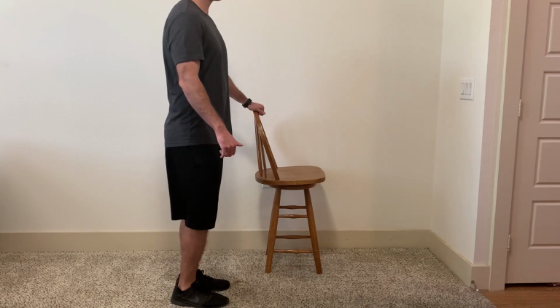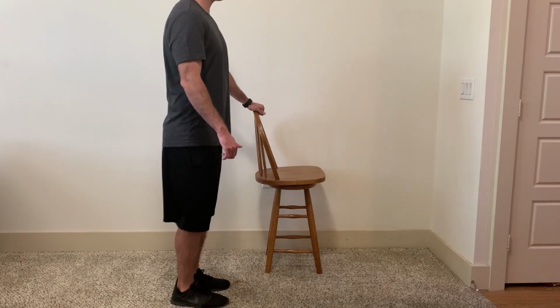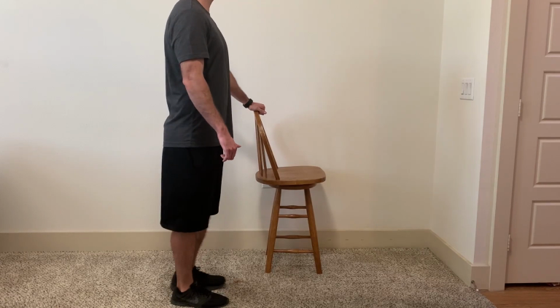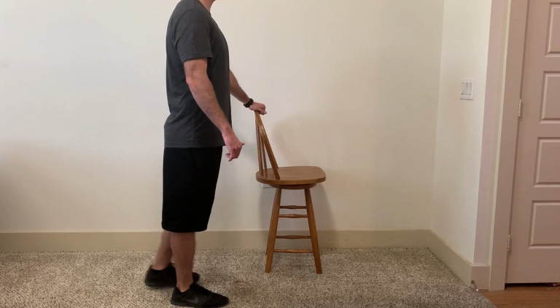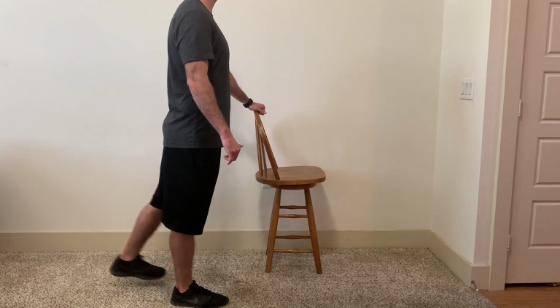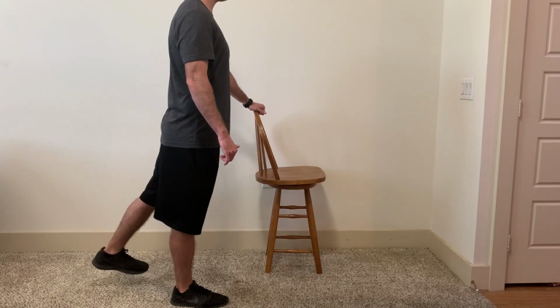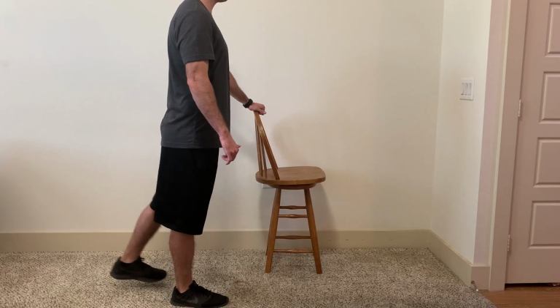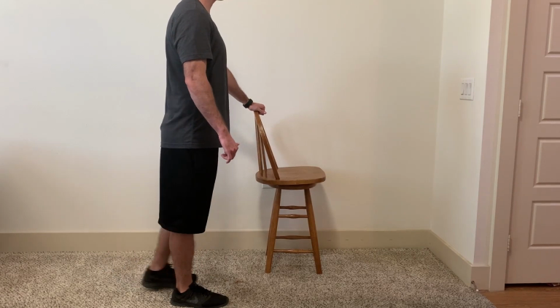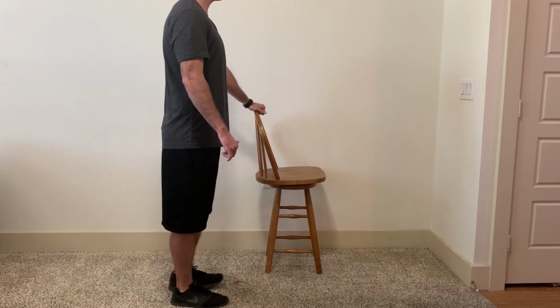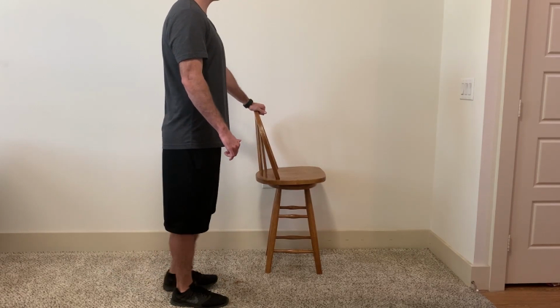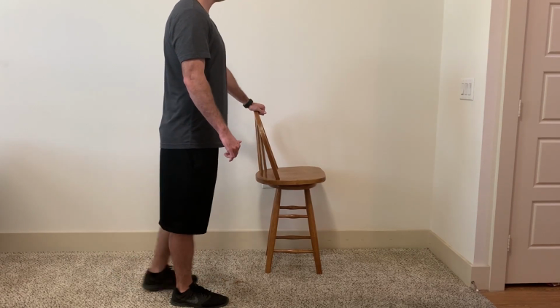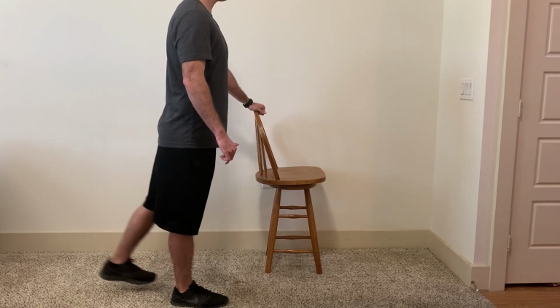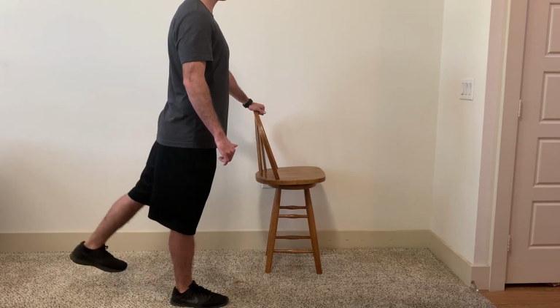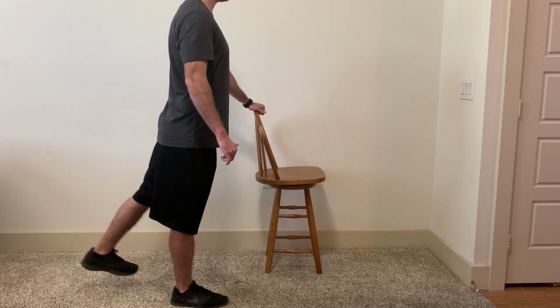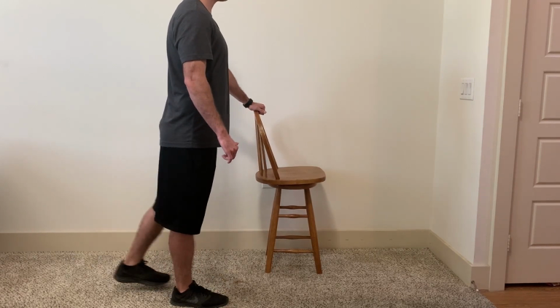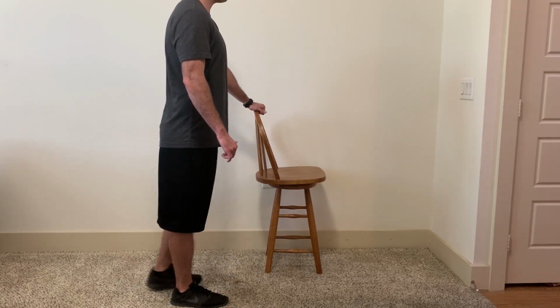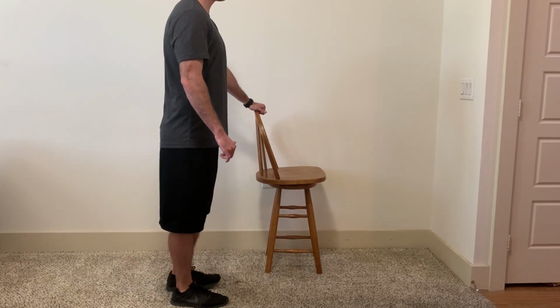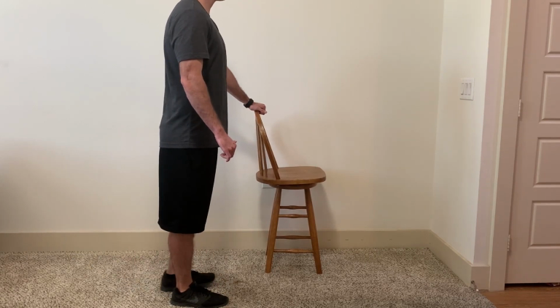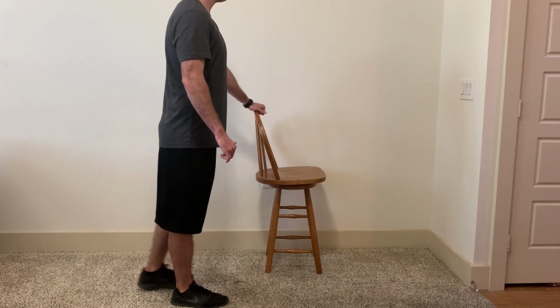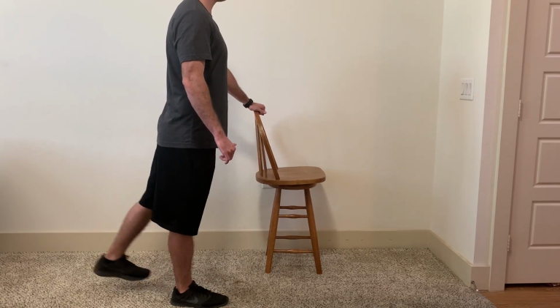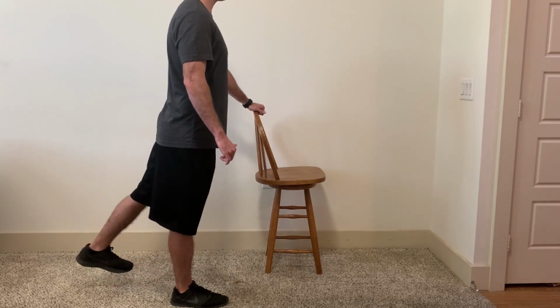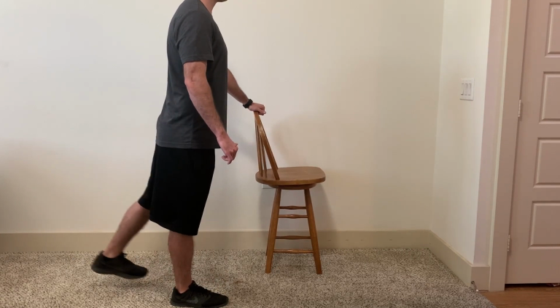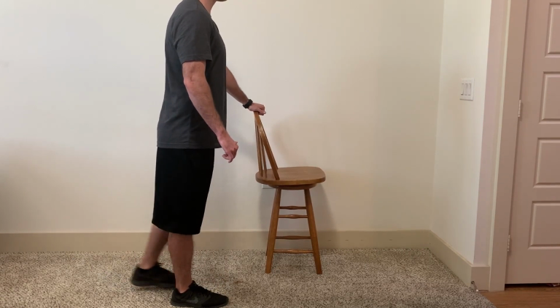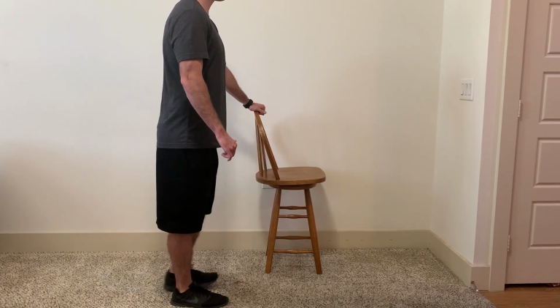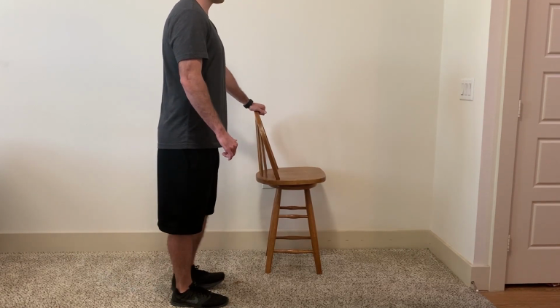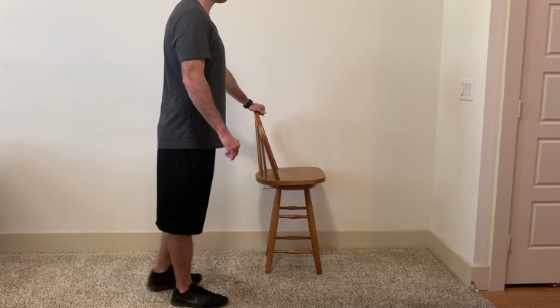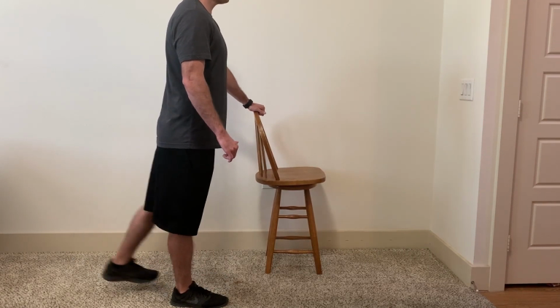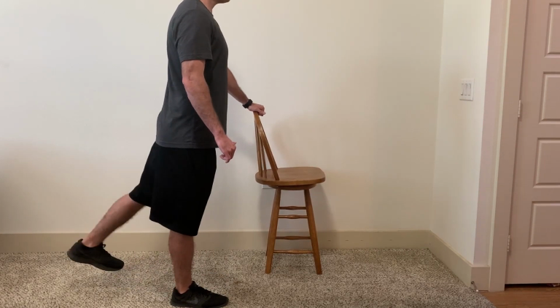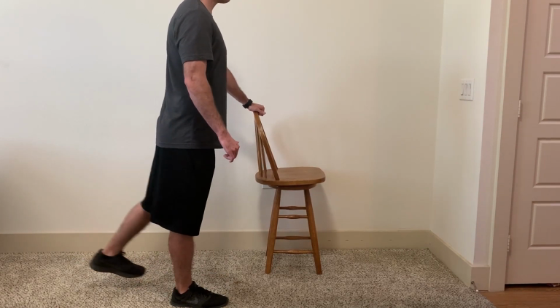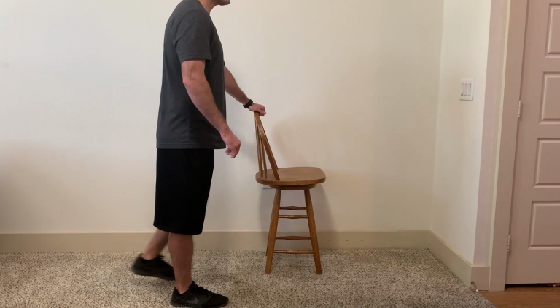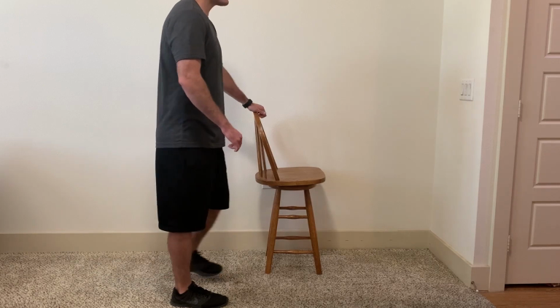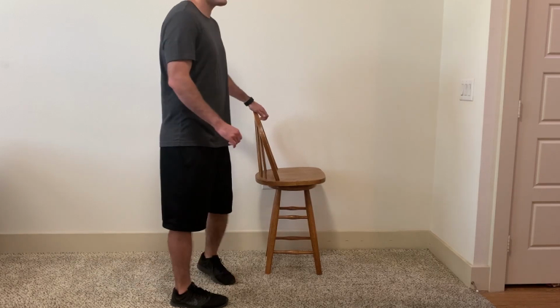Once I finish my set on my right side, it's important to make sure I always do the same amount on the other side.